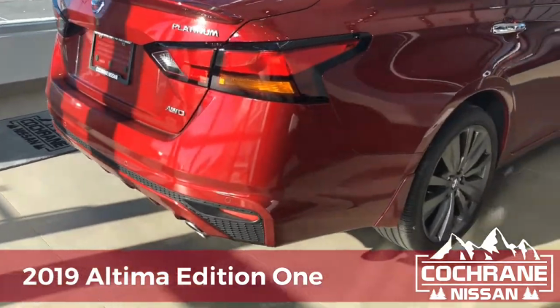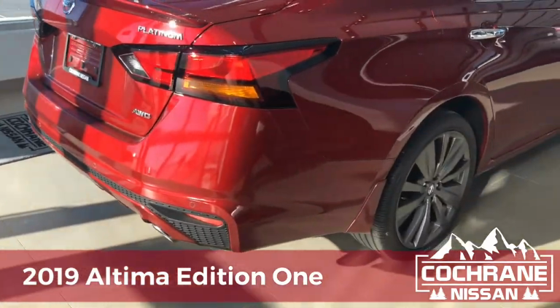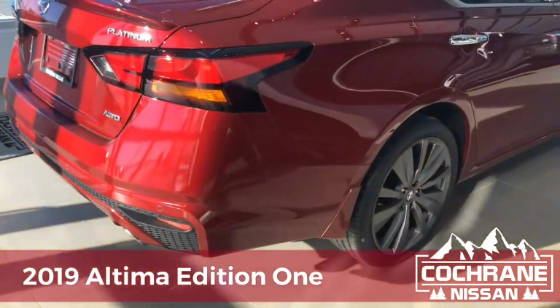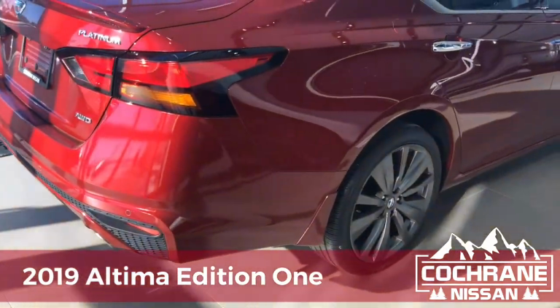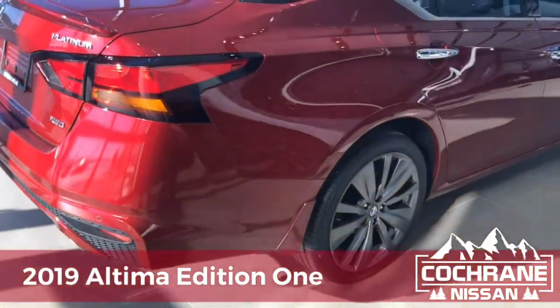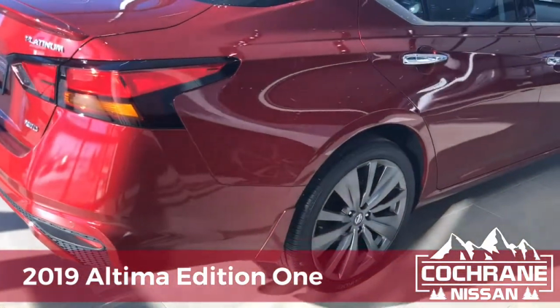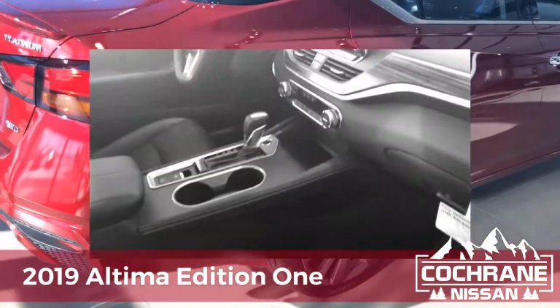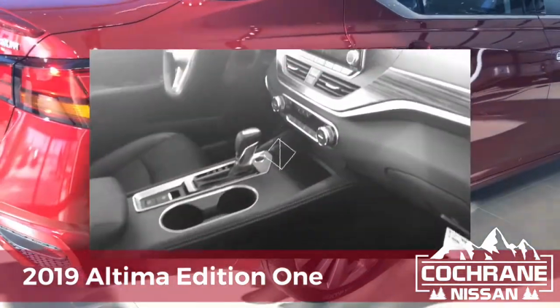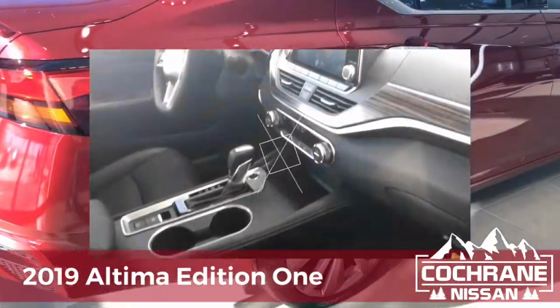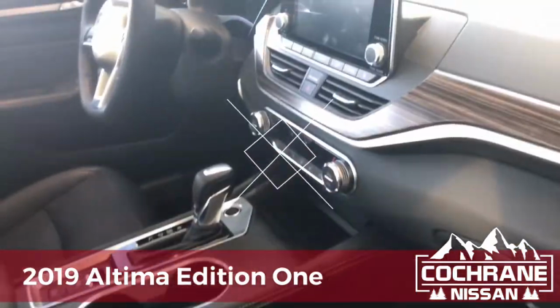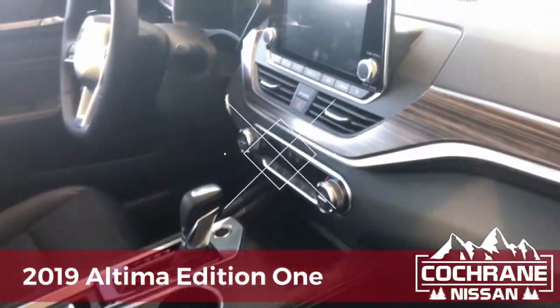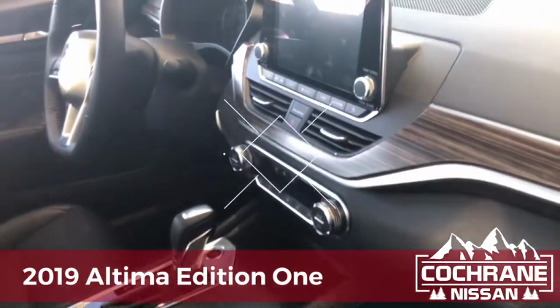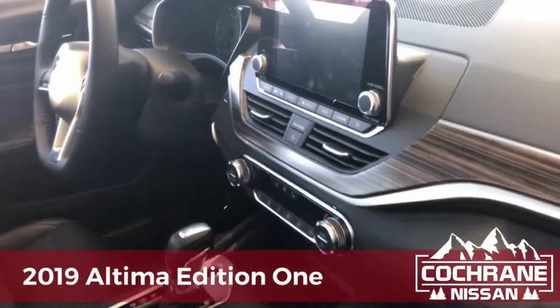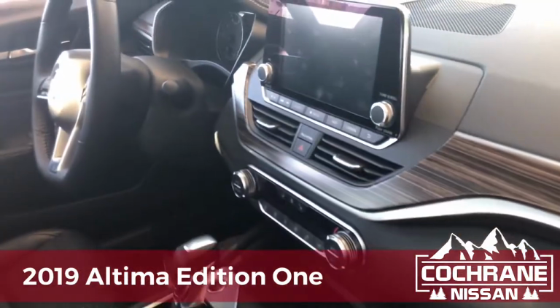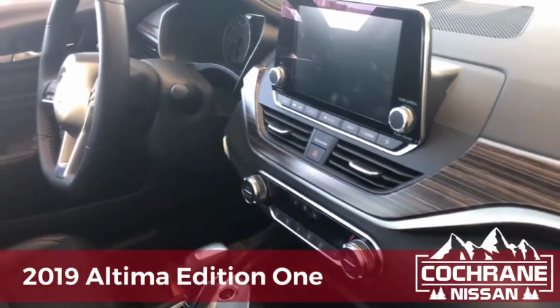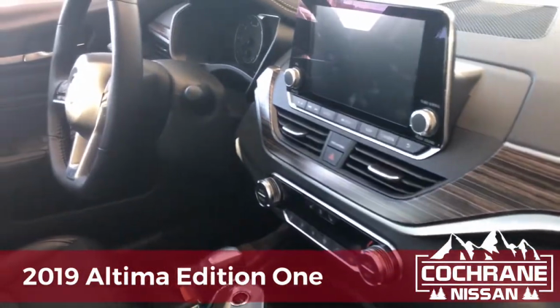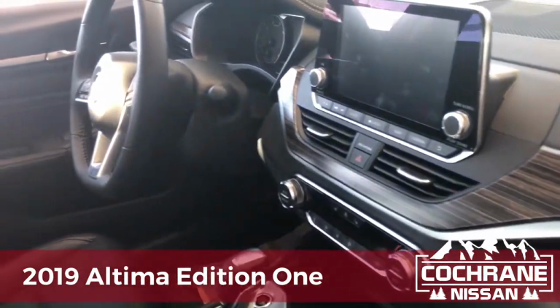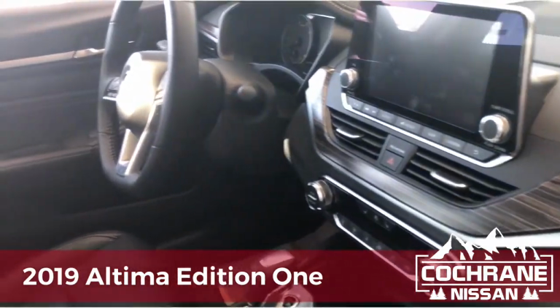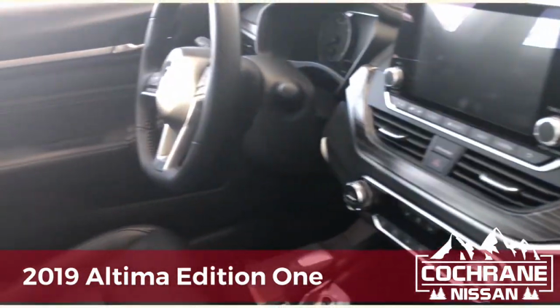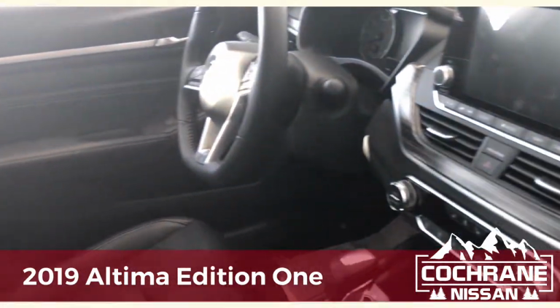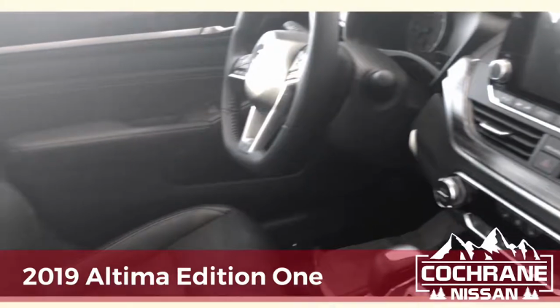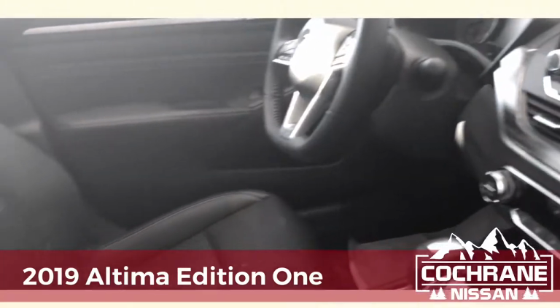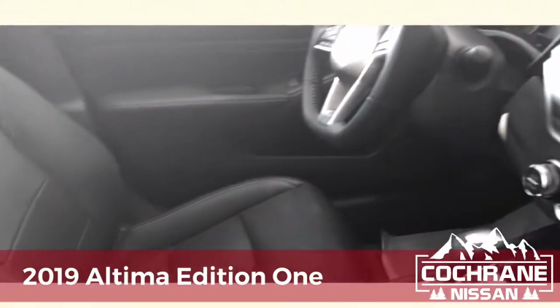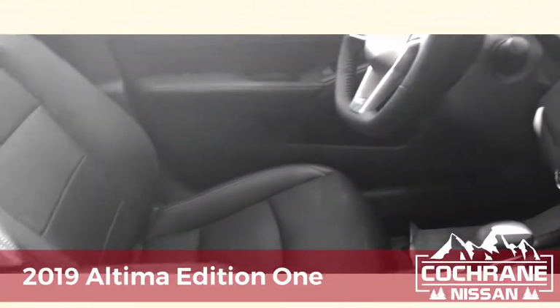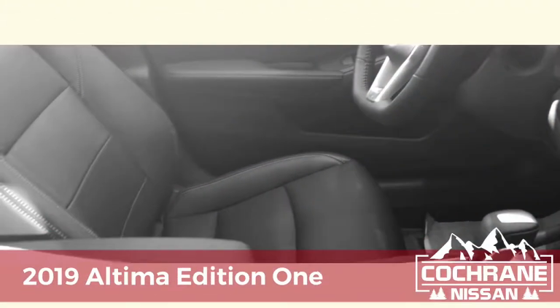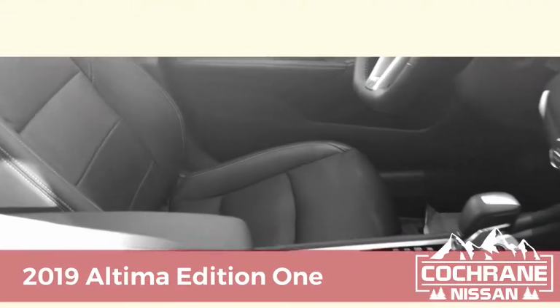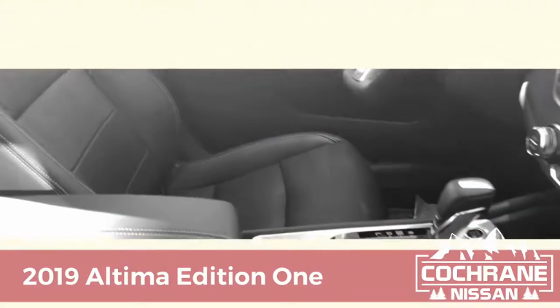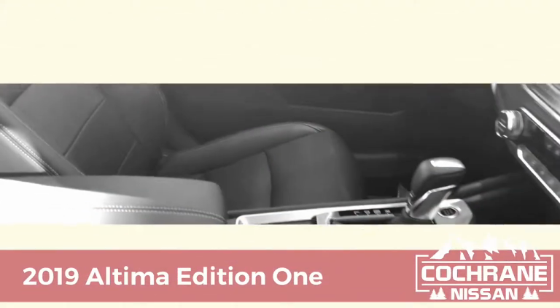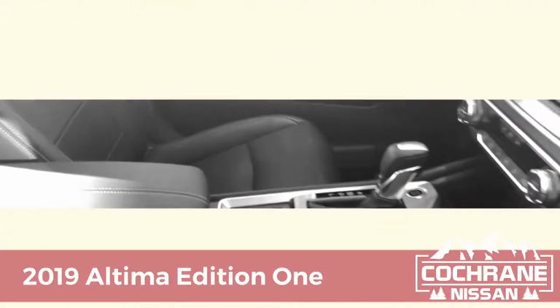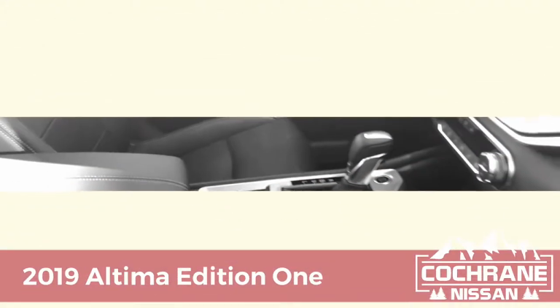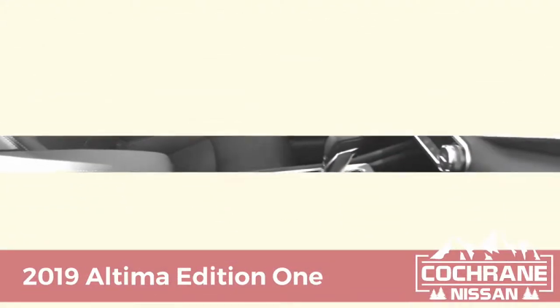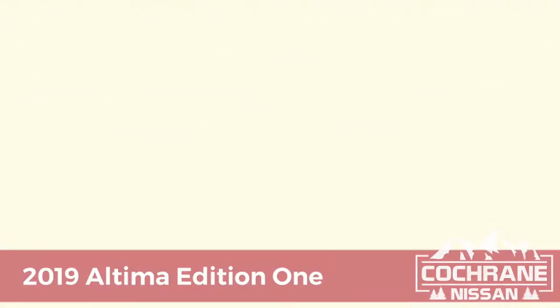Come see Brian McAvoy today at Cochran Nissan, get behind the wheel, and see how well it handles the Alberta roads.